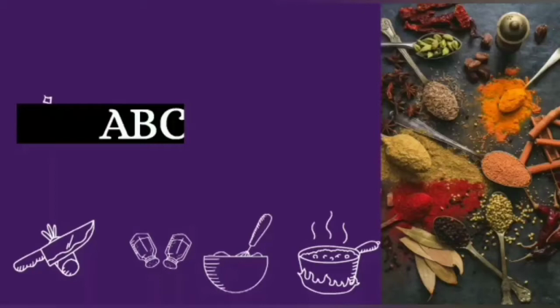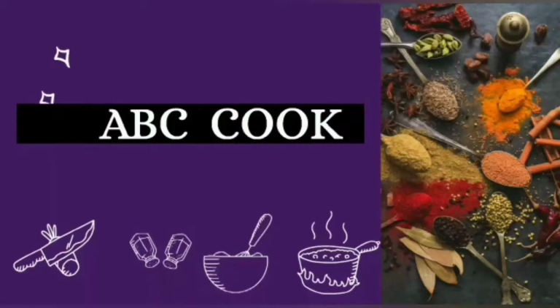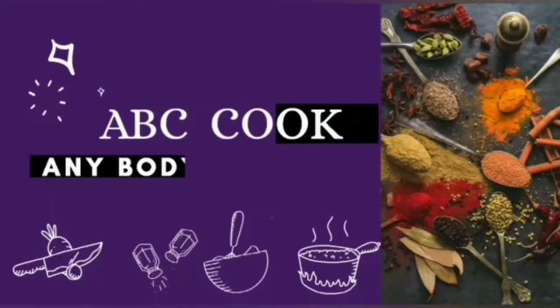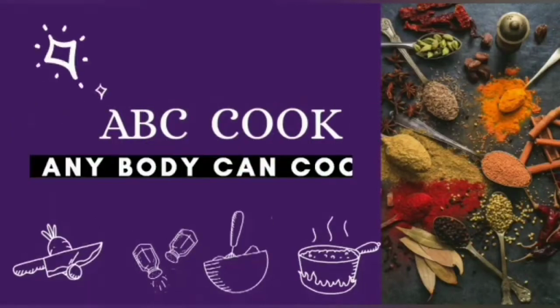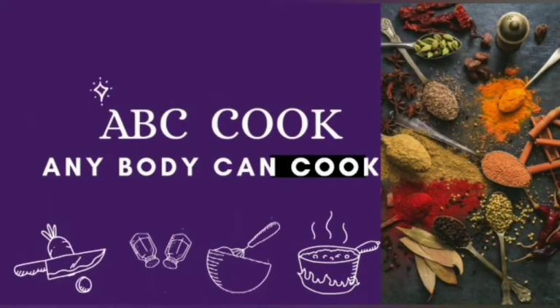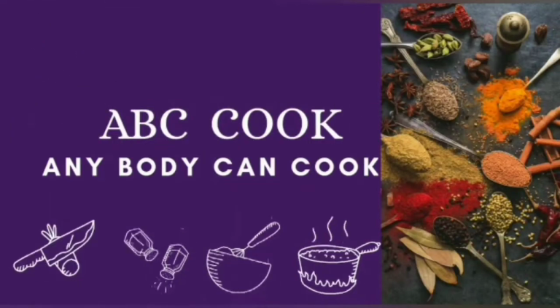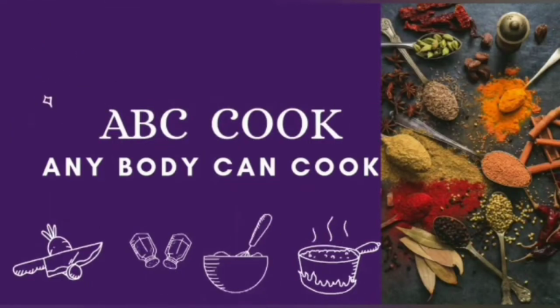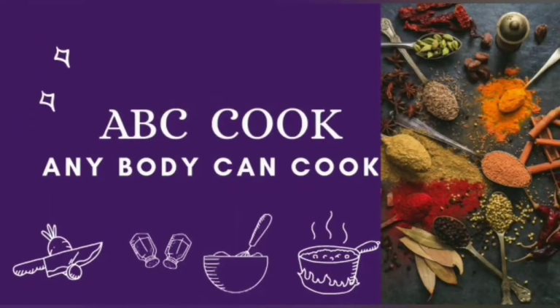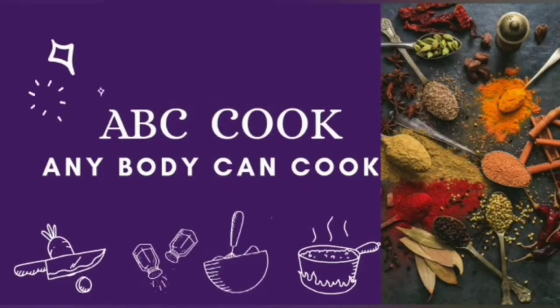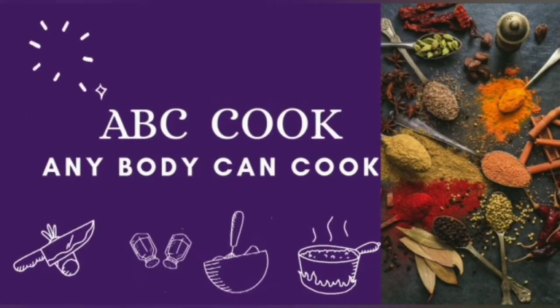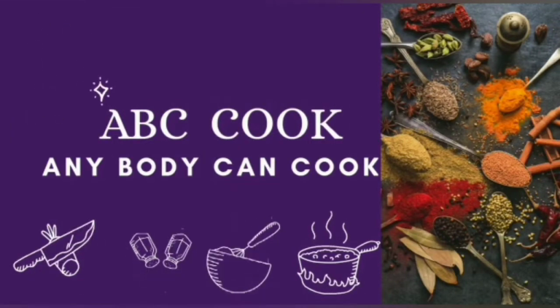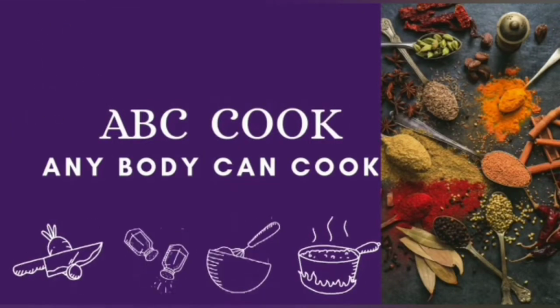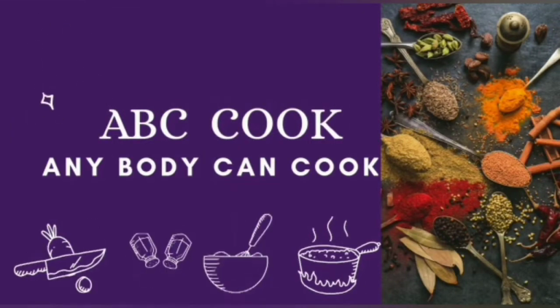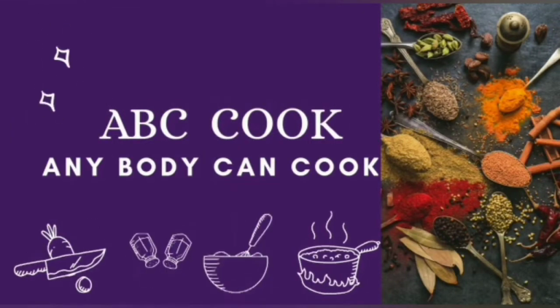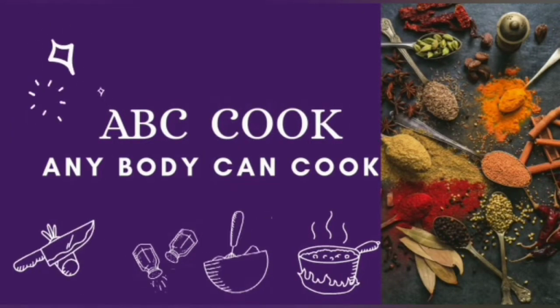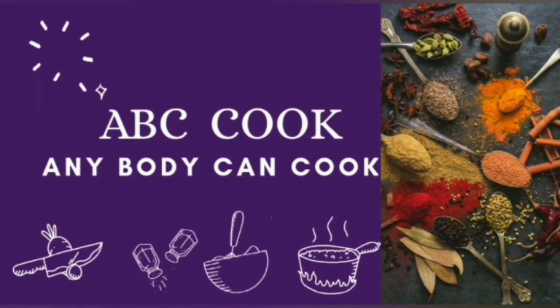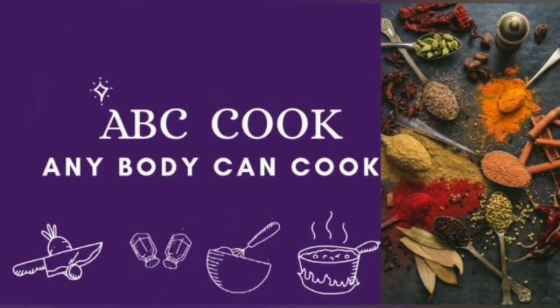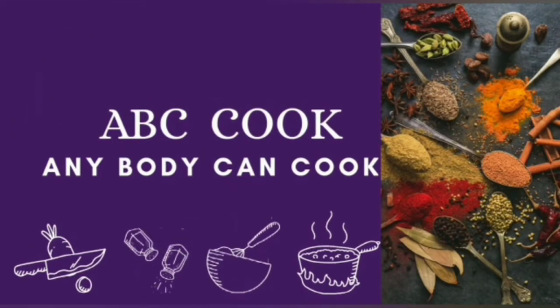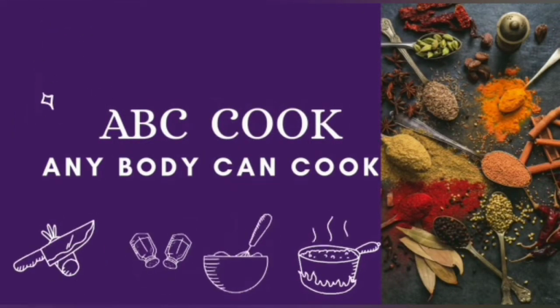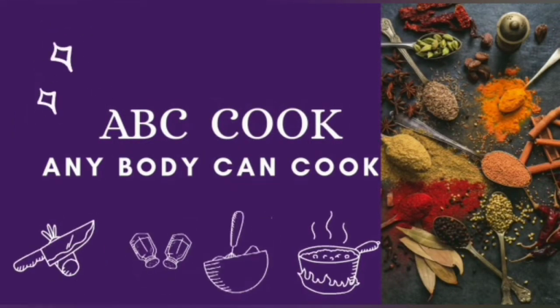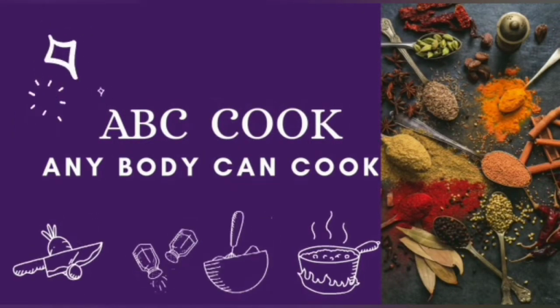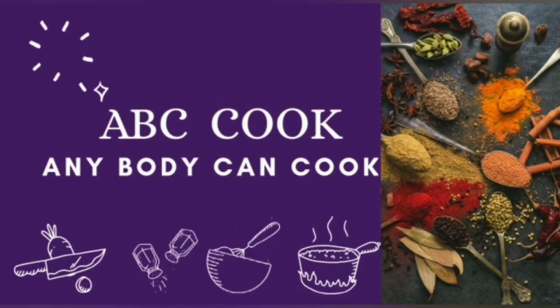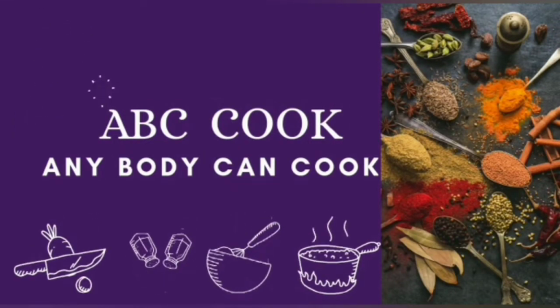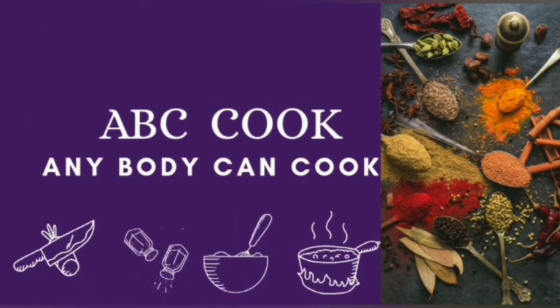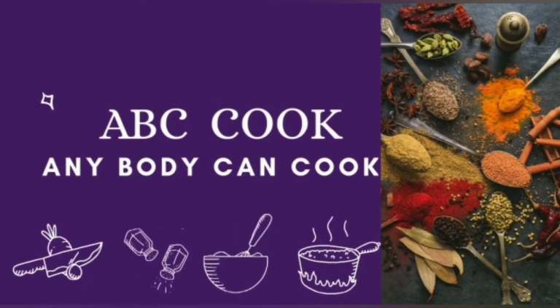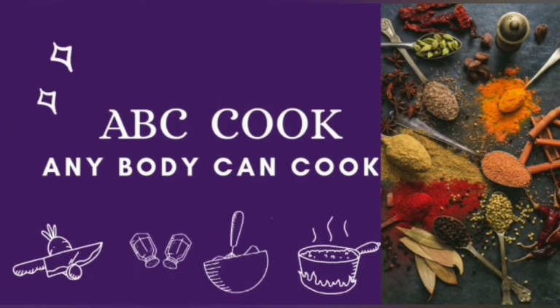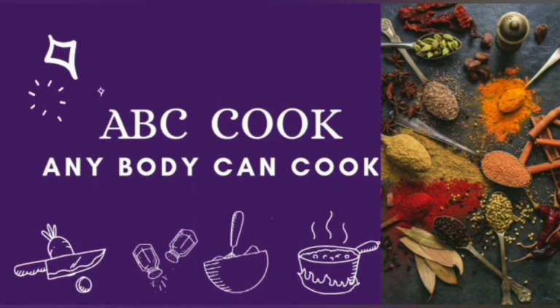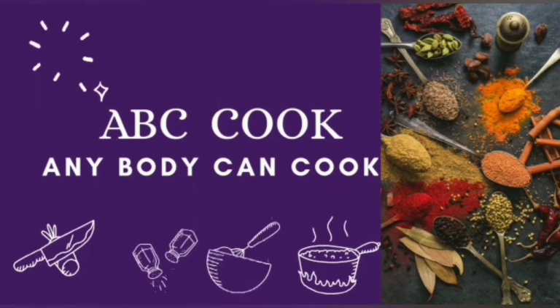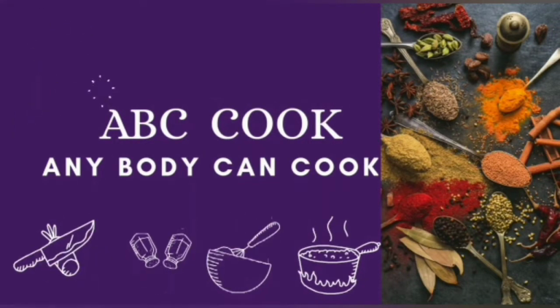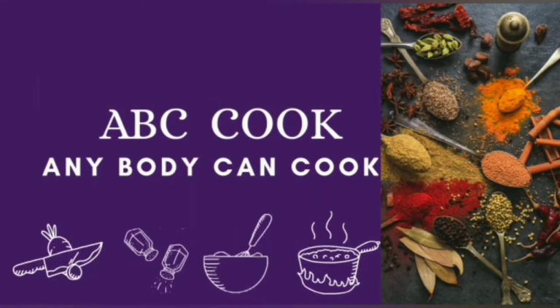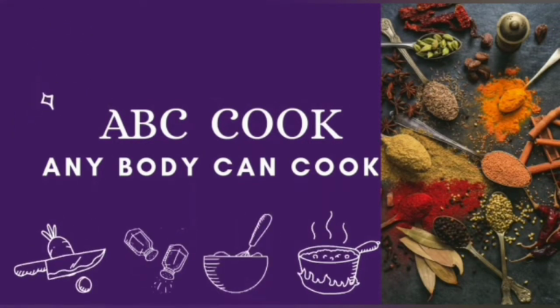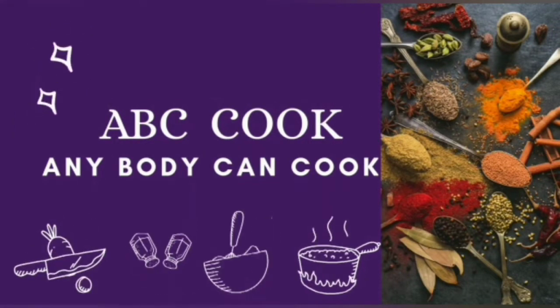Hello Friends! Welcome to ABC Cook! Anybody can cook! This is my channel.